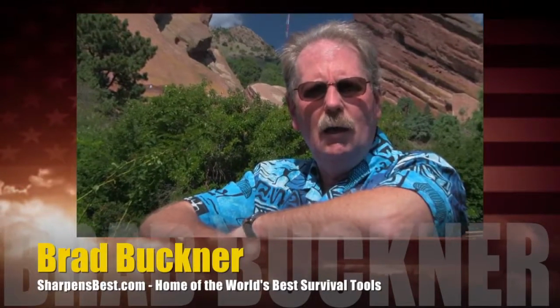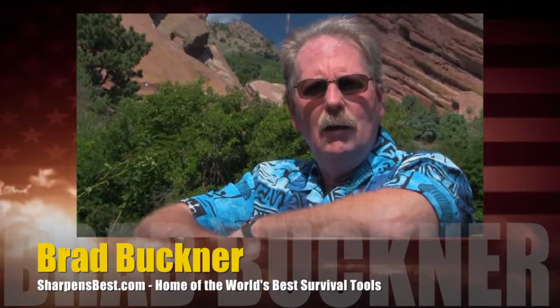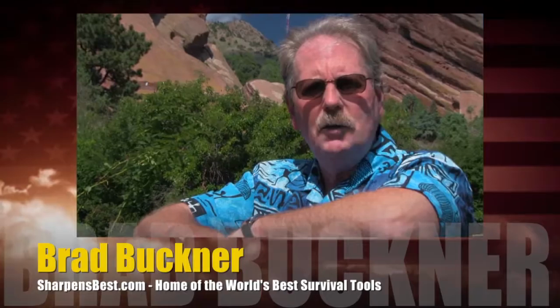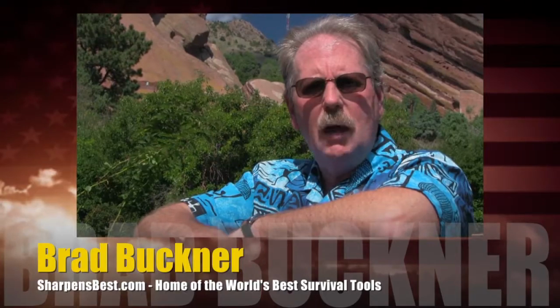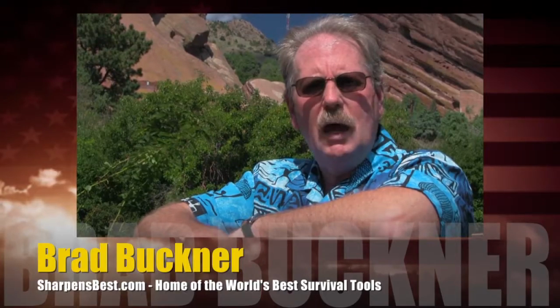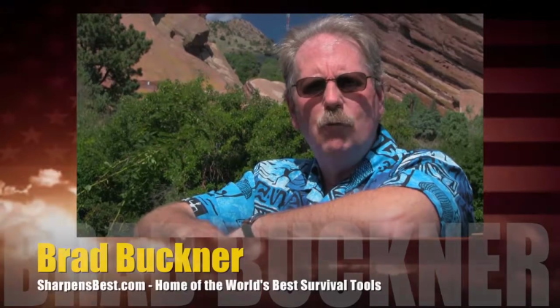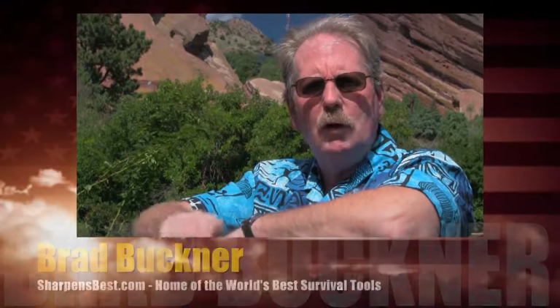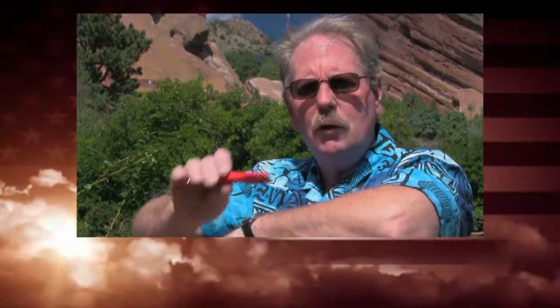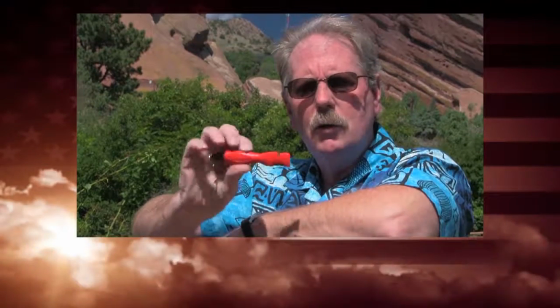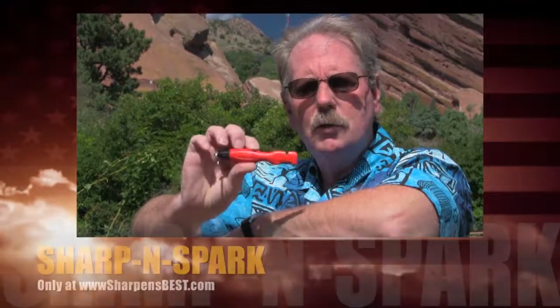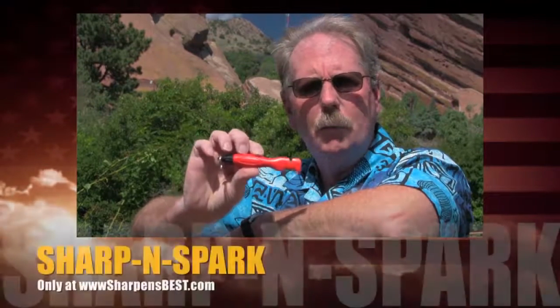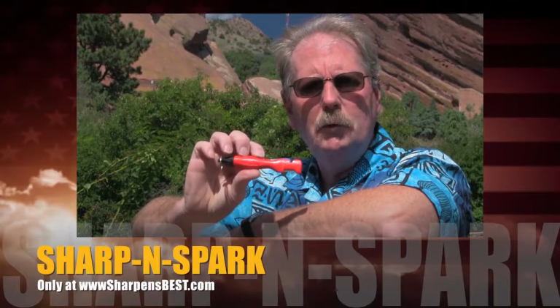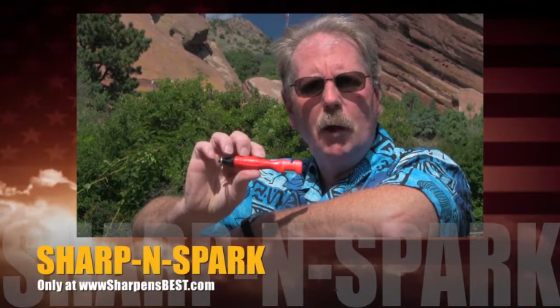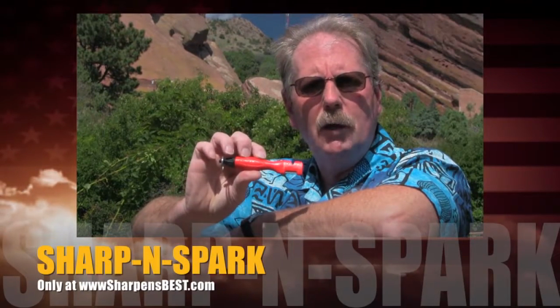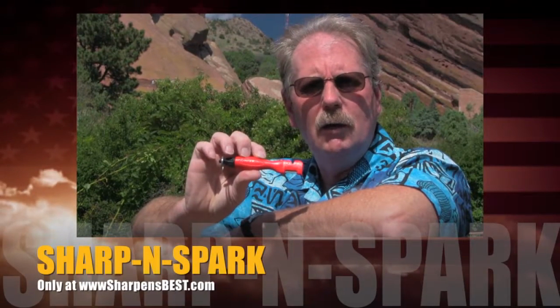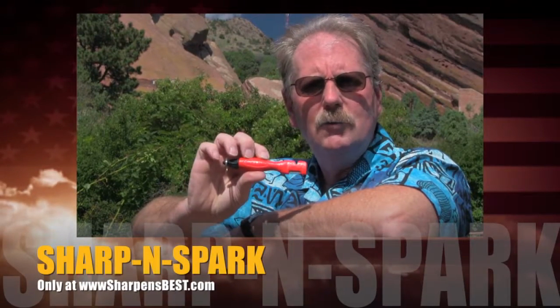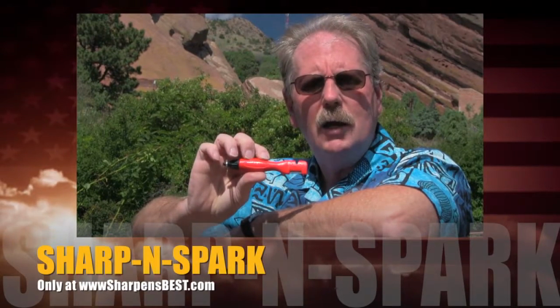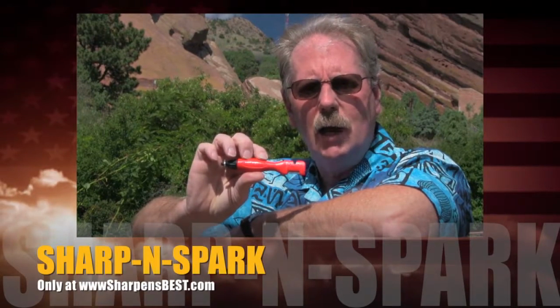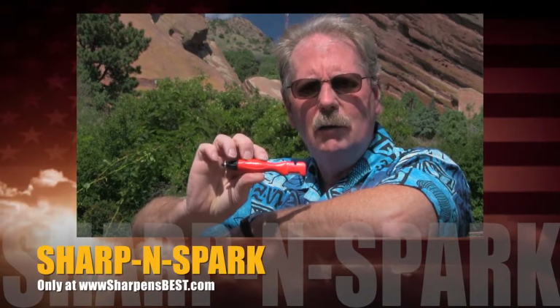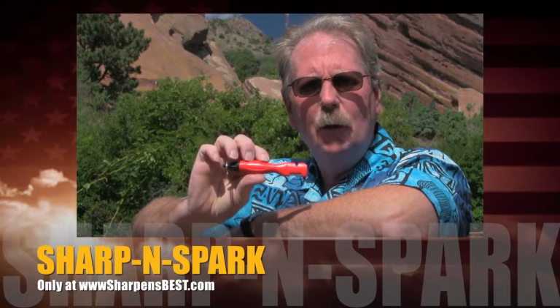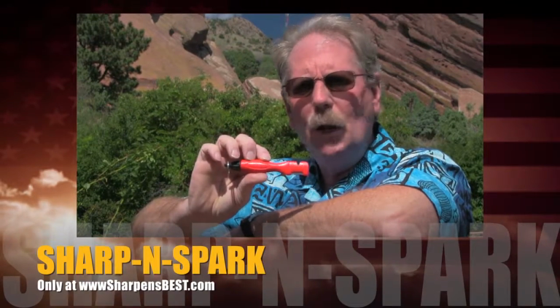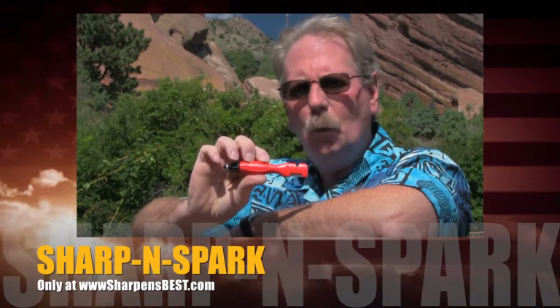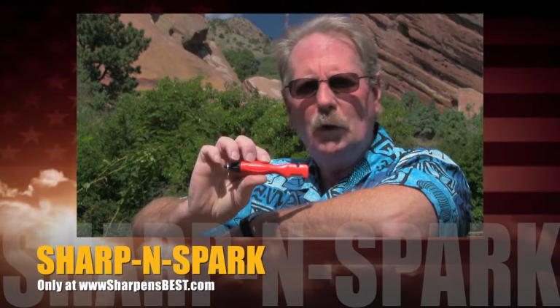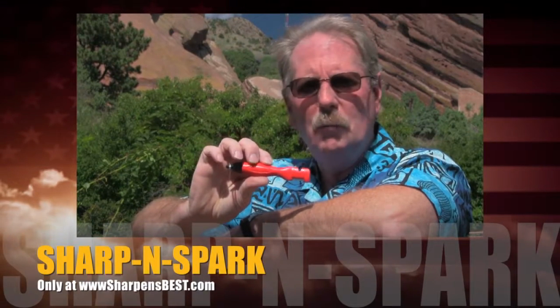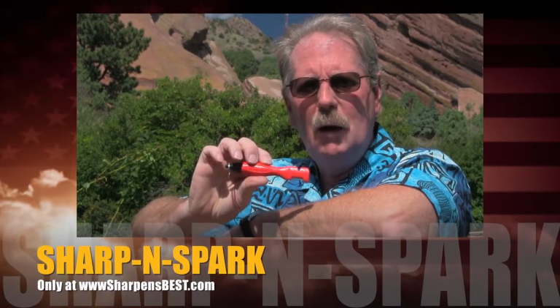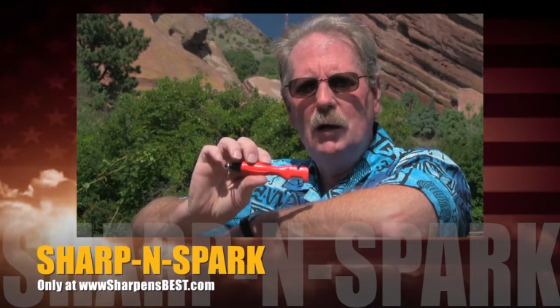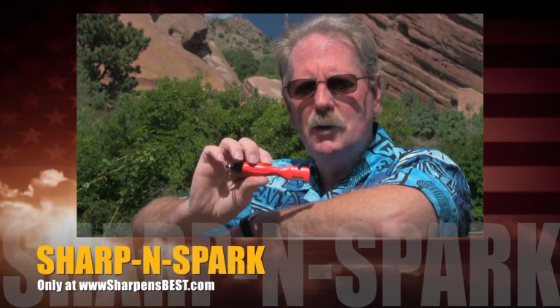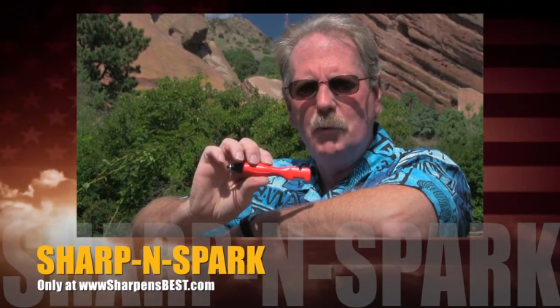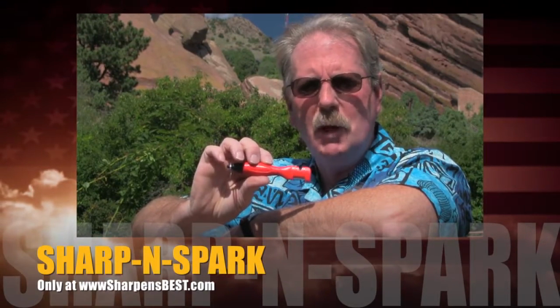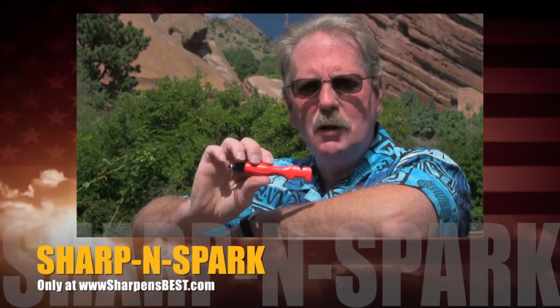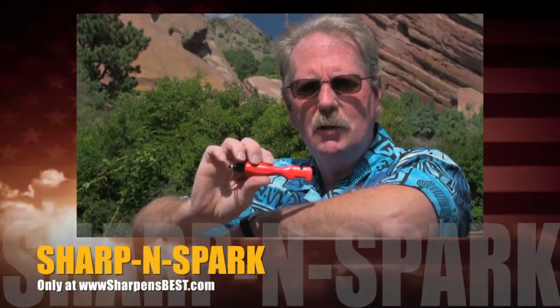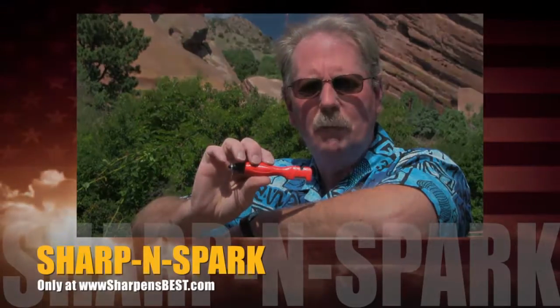You don't just happen to have one here. SharpenSpark — check it out. It really works. Buy one. Sharpensbest.com.